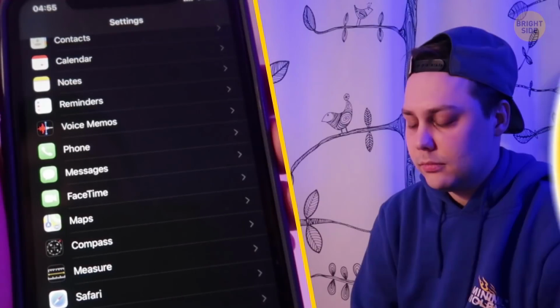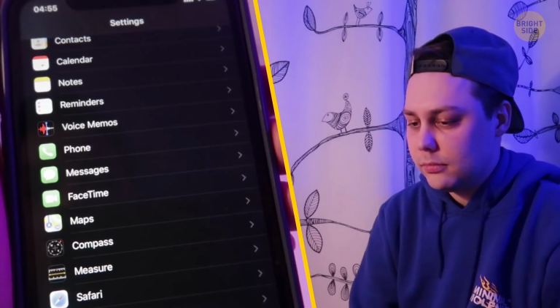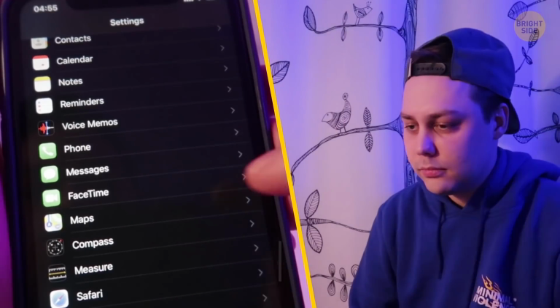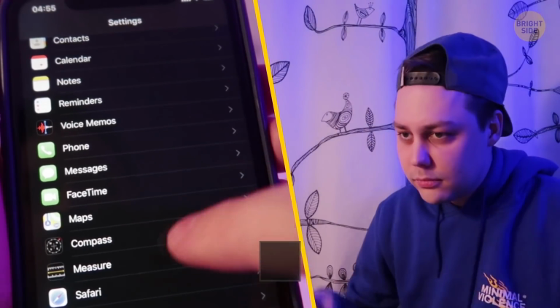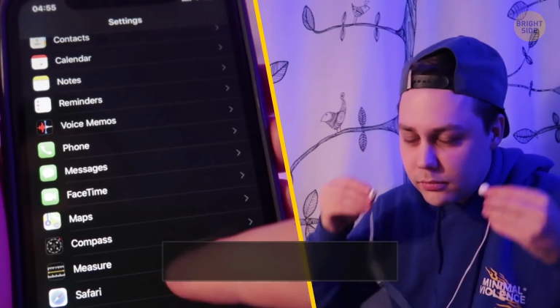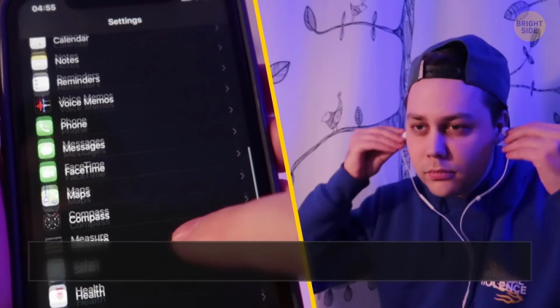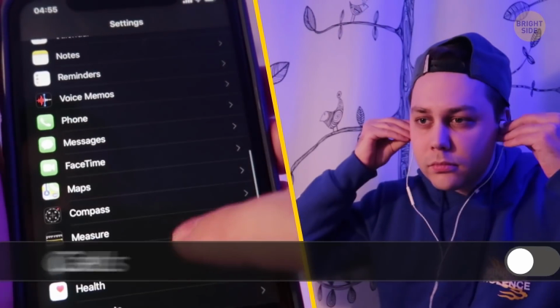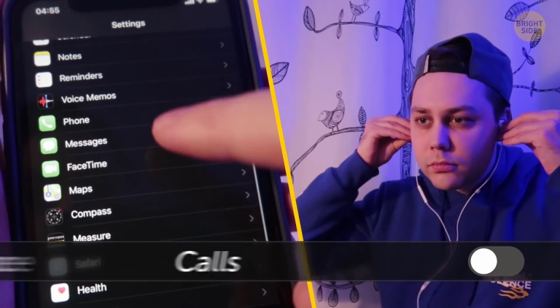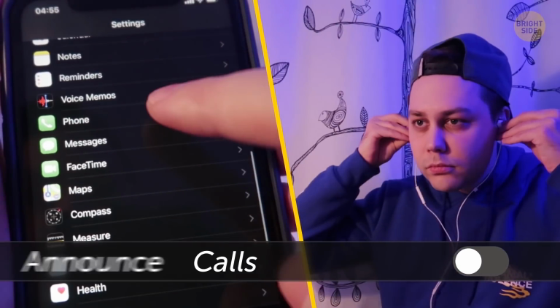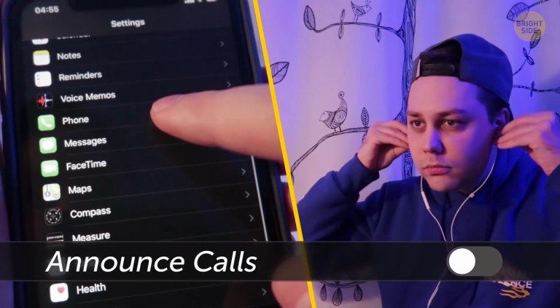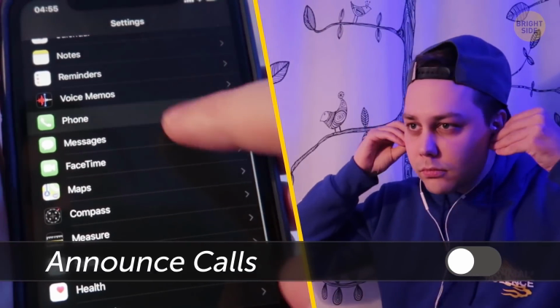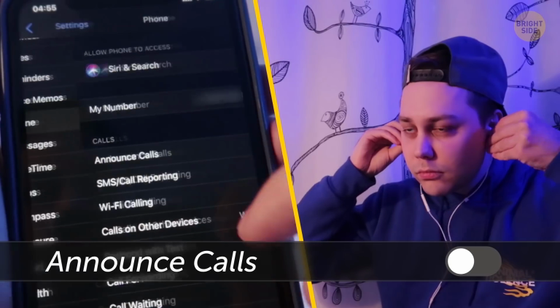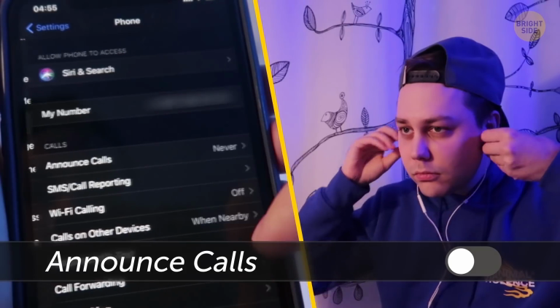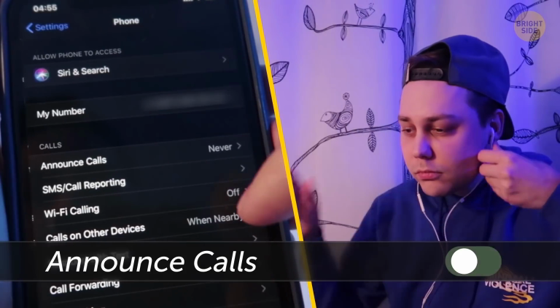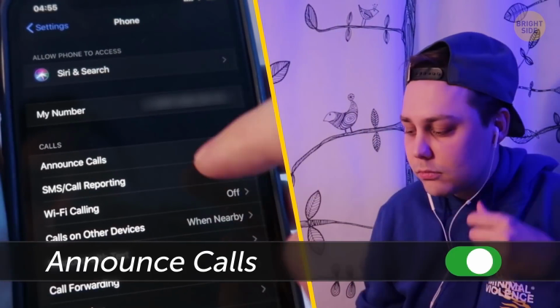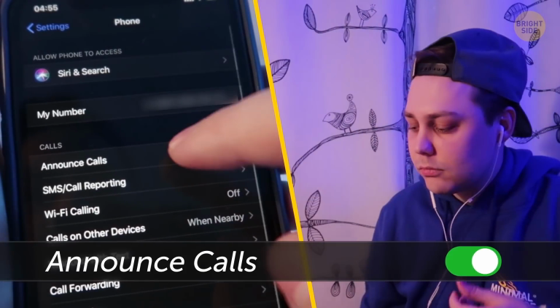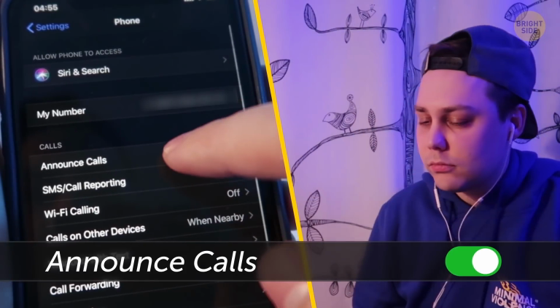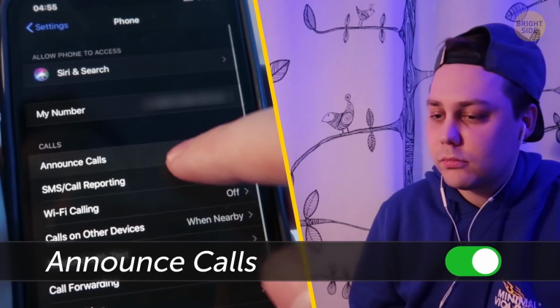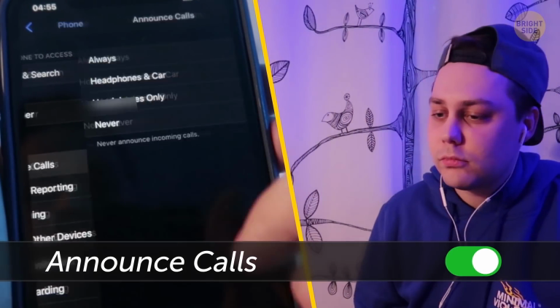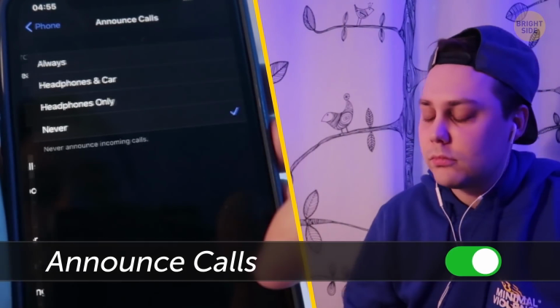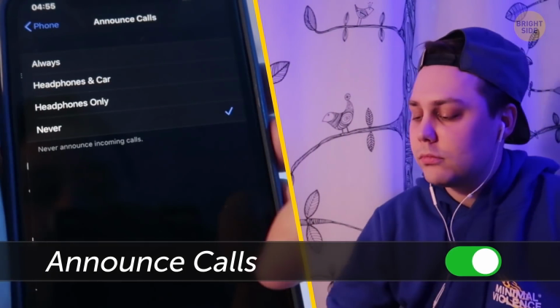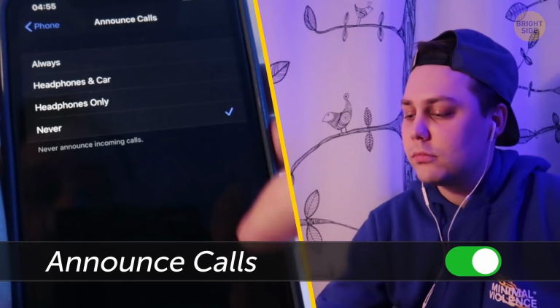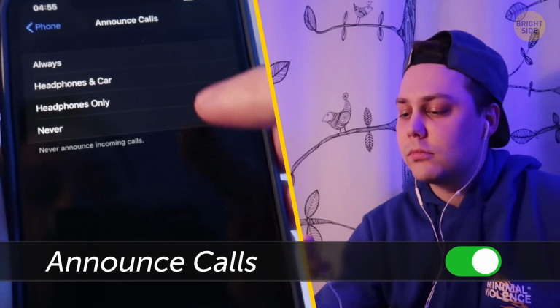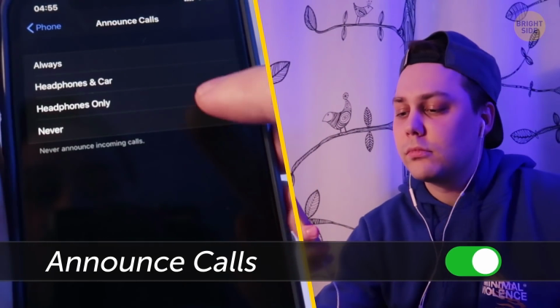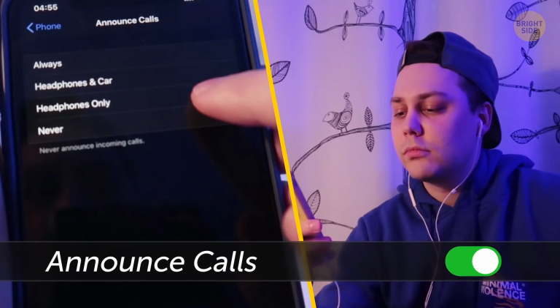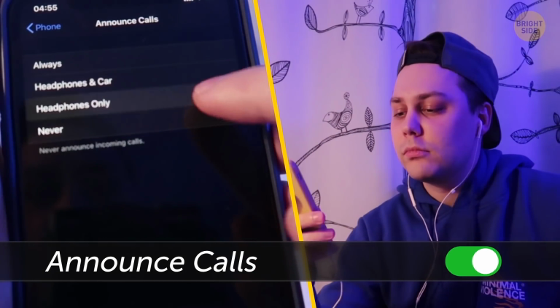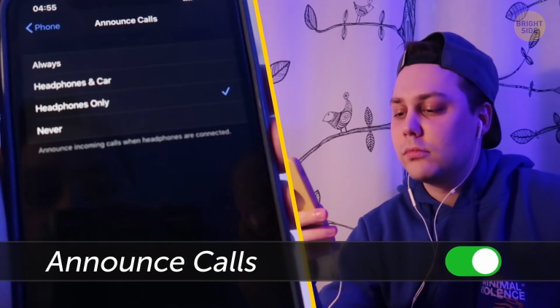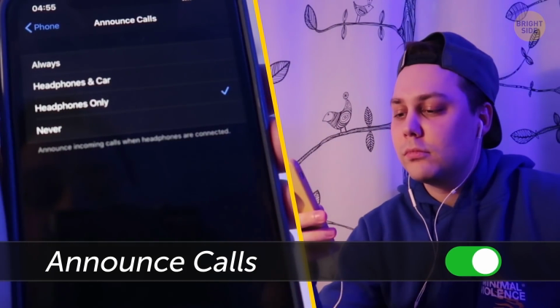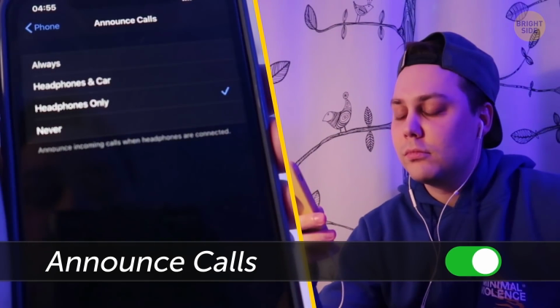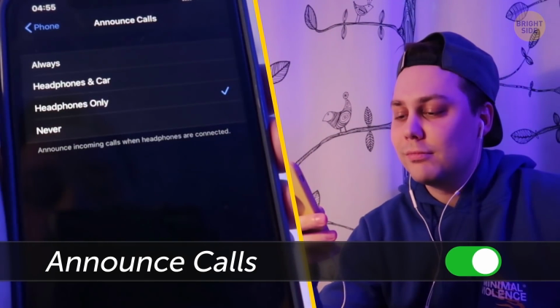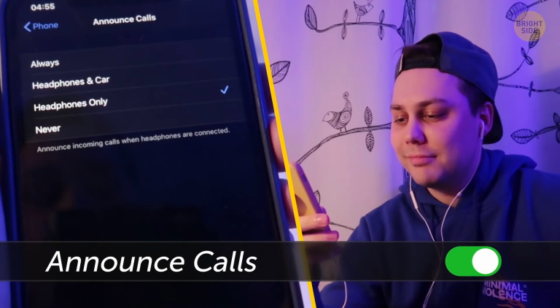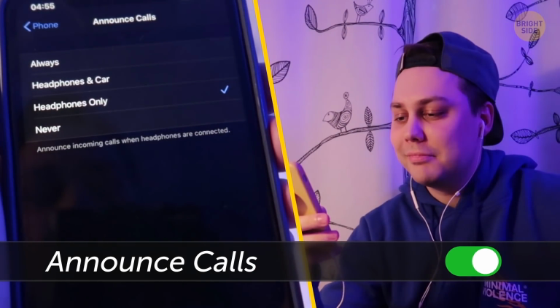The Announce Calls feature will make your phone tell you the caller's name through the headphones.